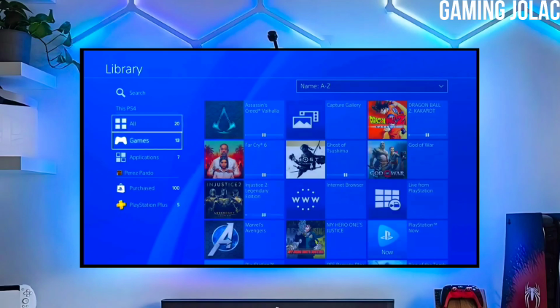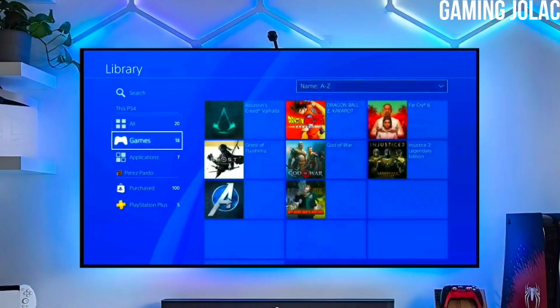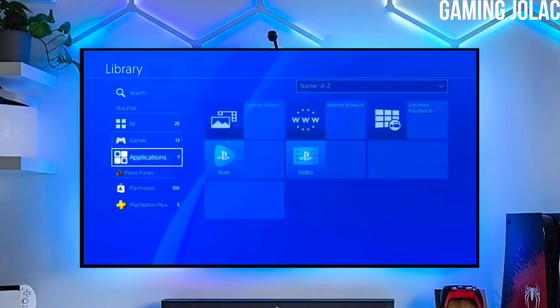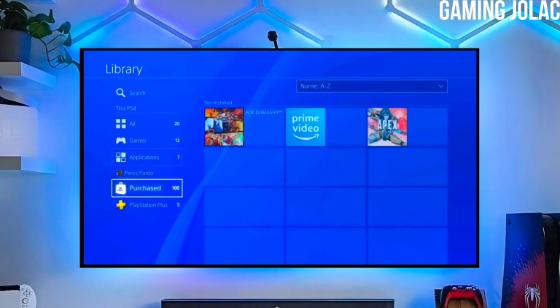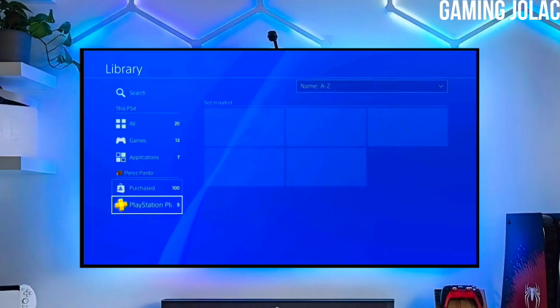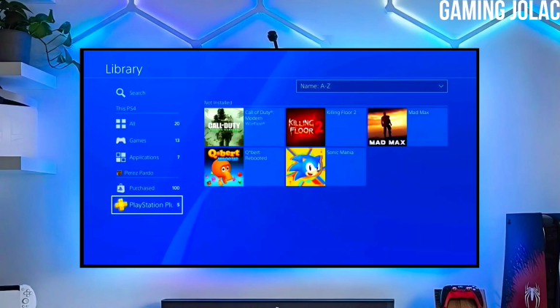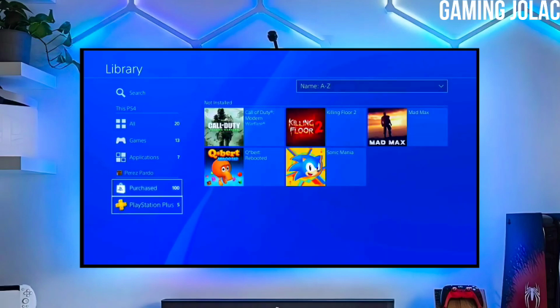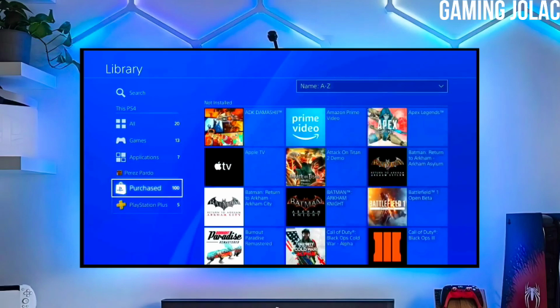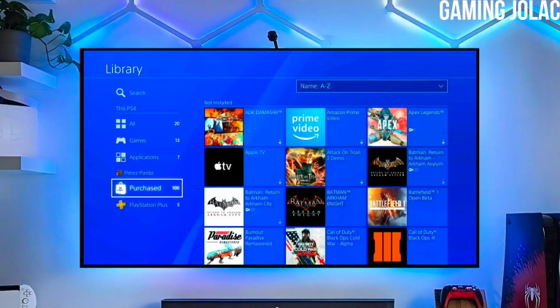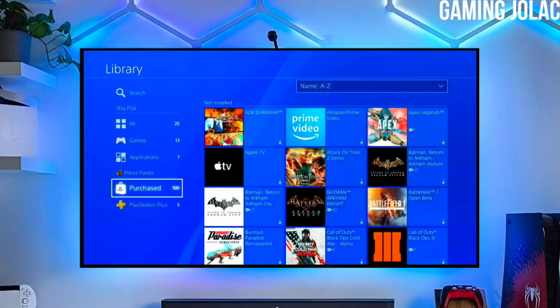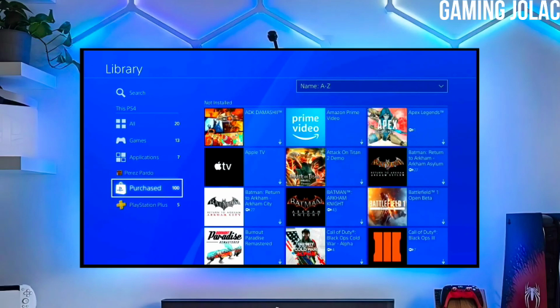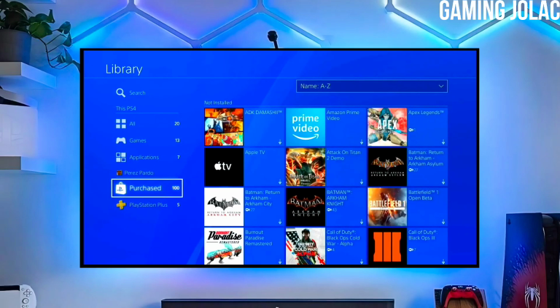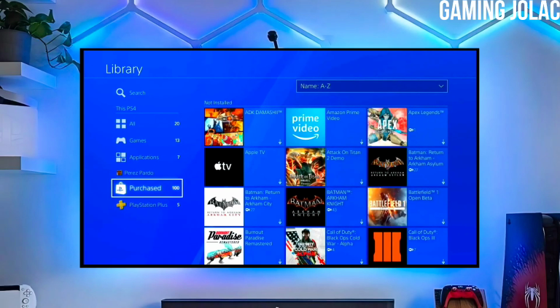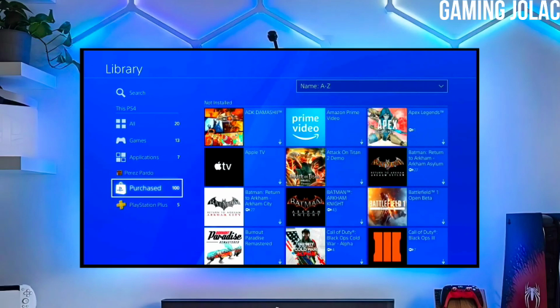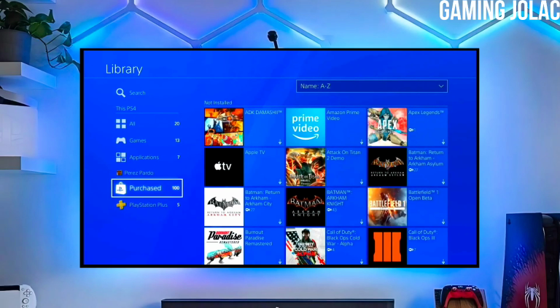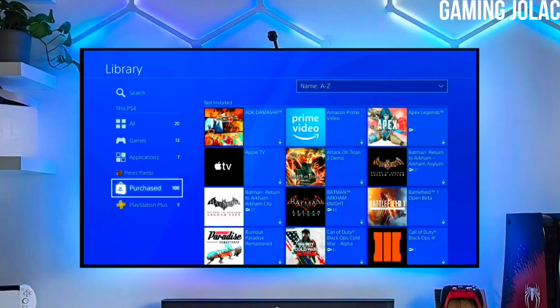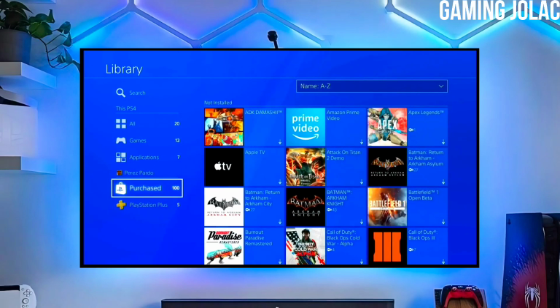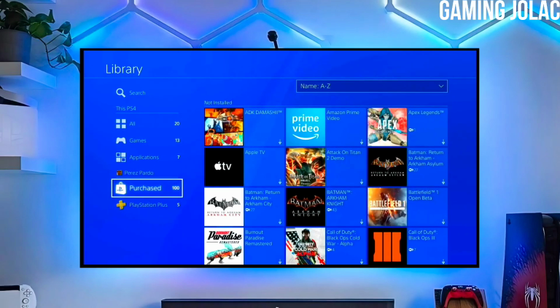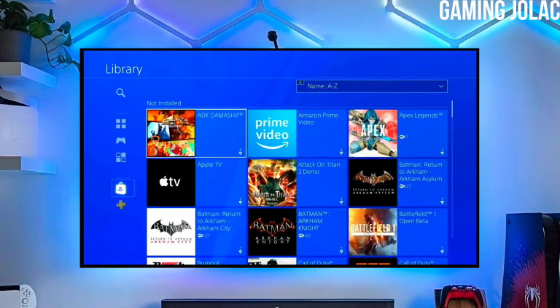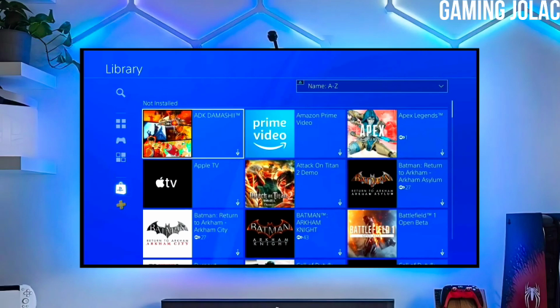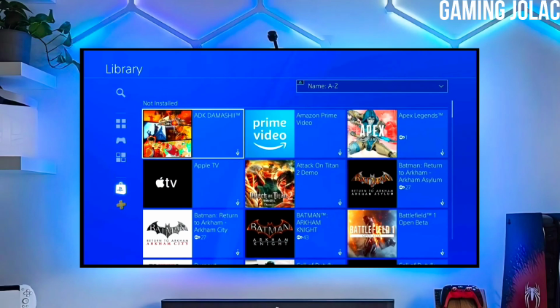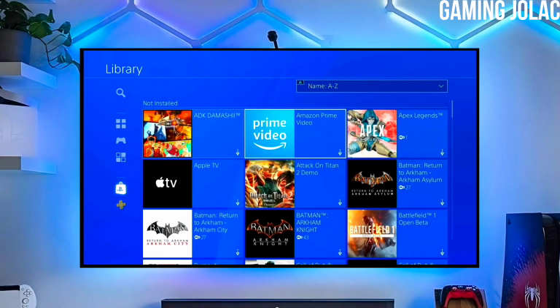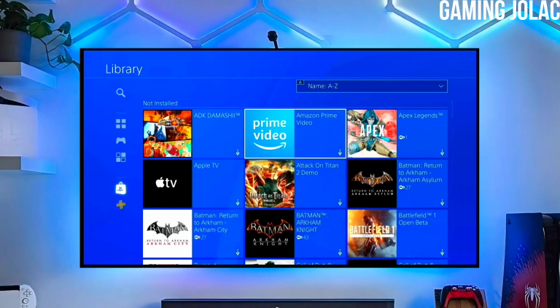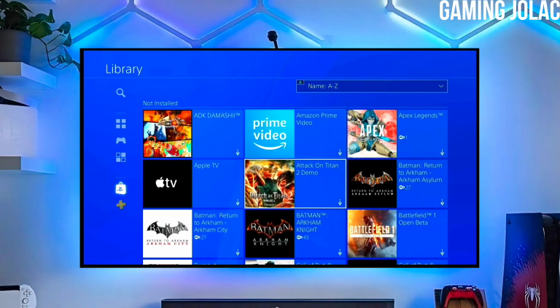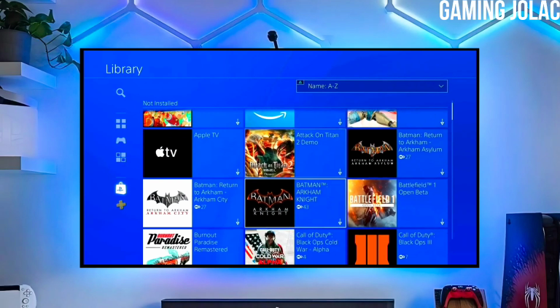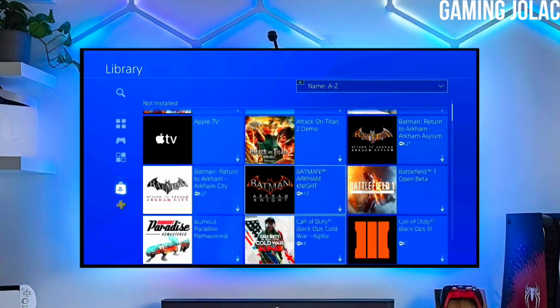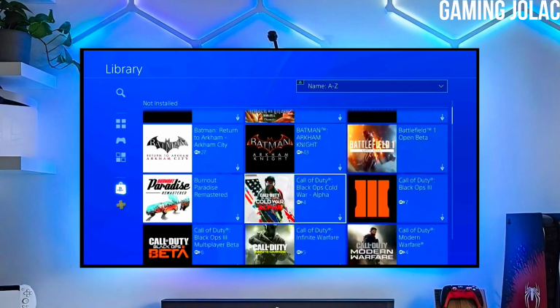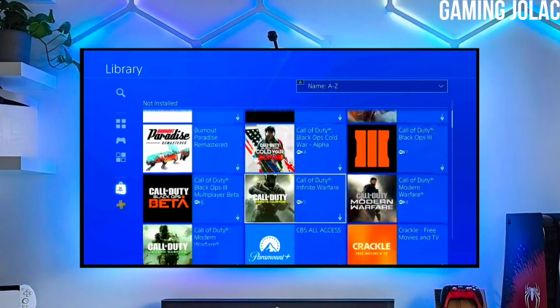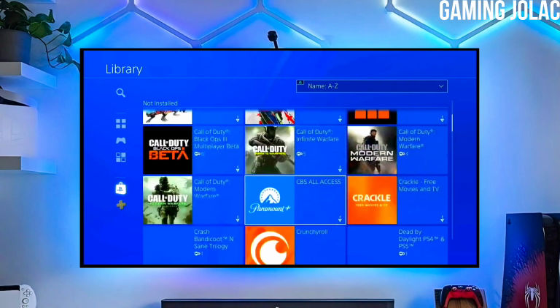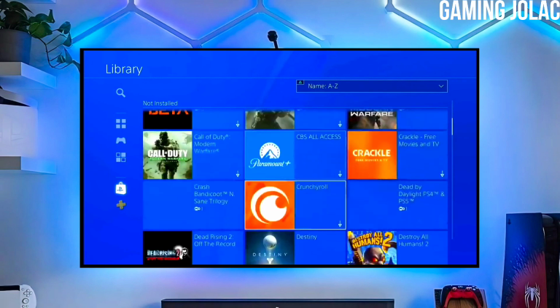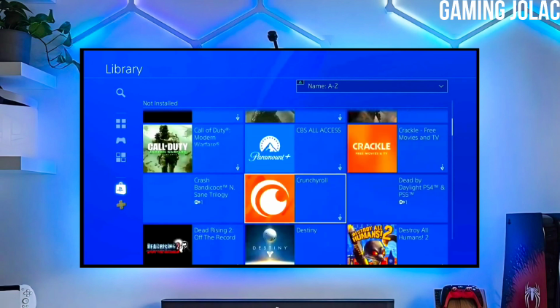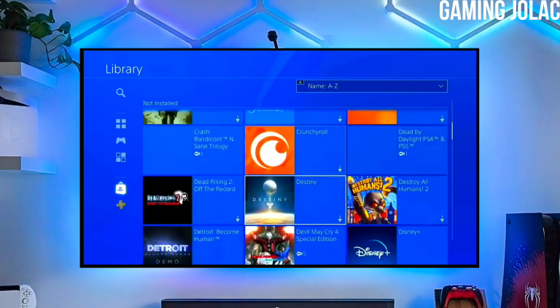Hey guys, this is Stanley and today we are going to discuss how you can jailbreak your PS4 11.50 with Golden.